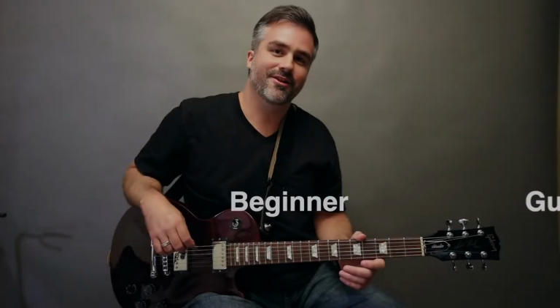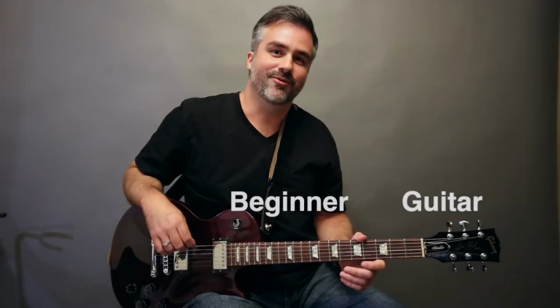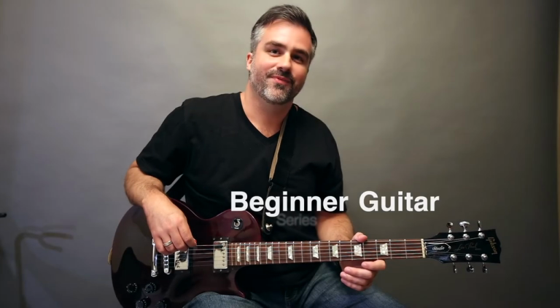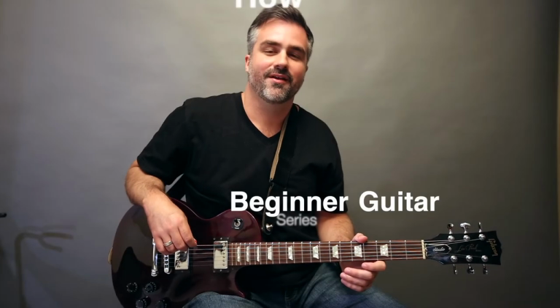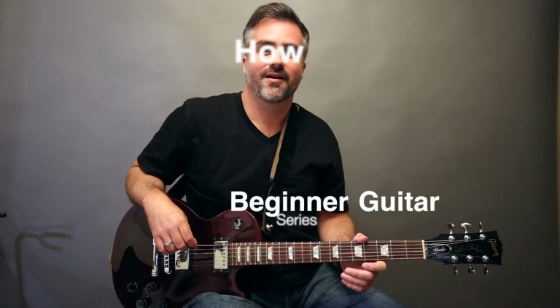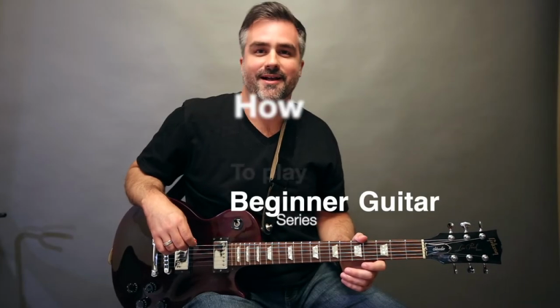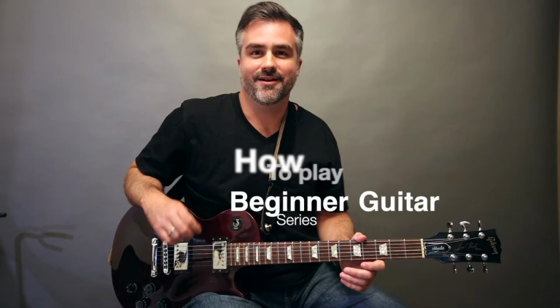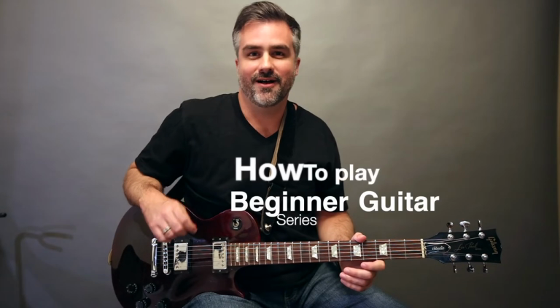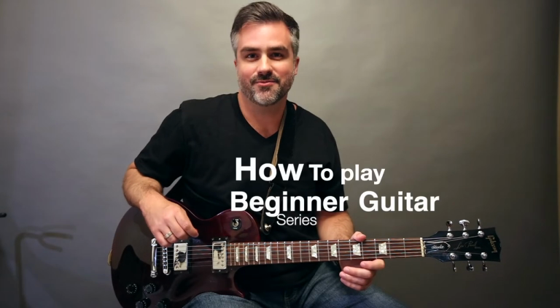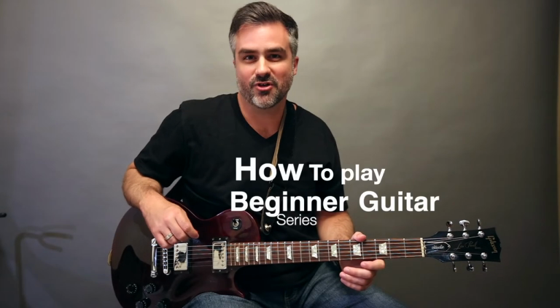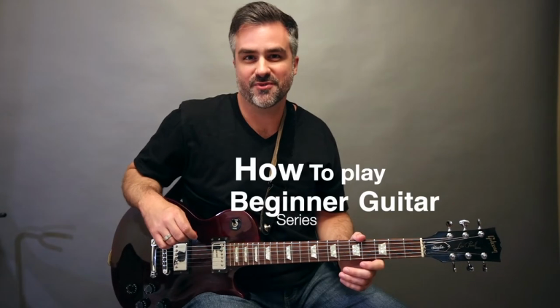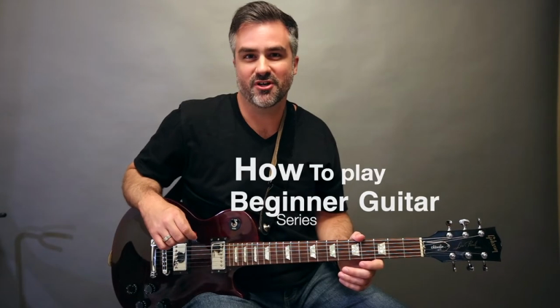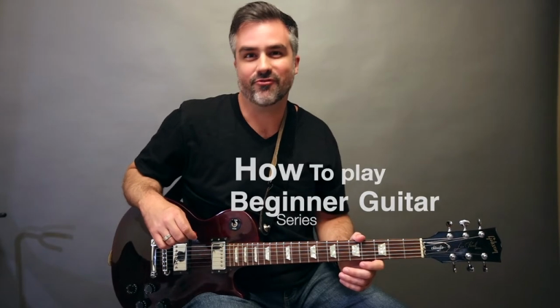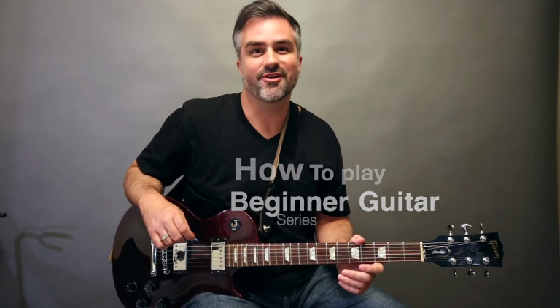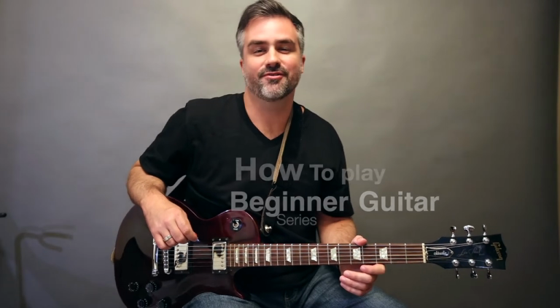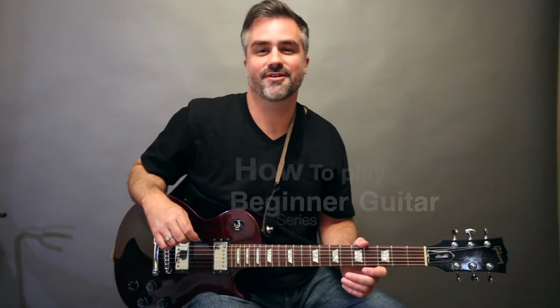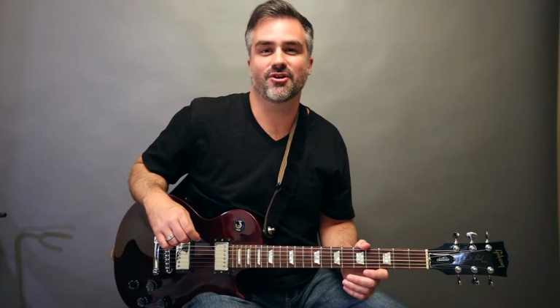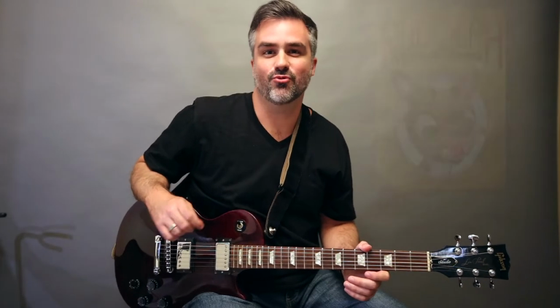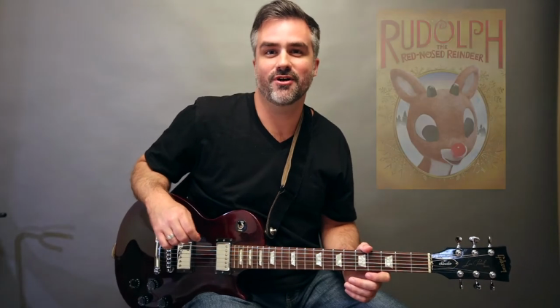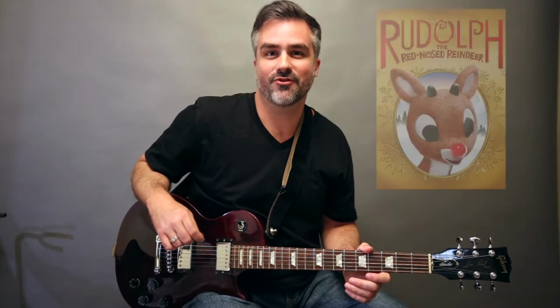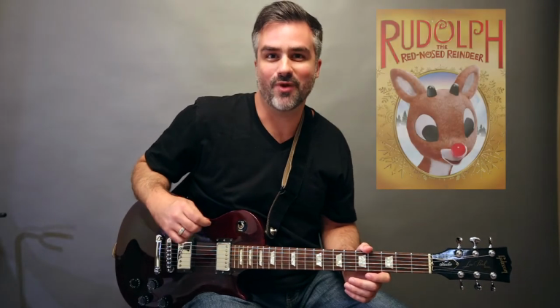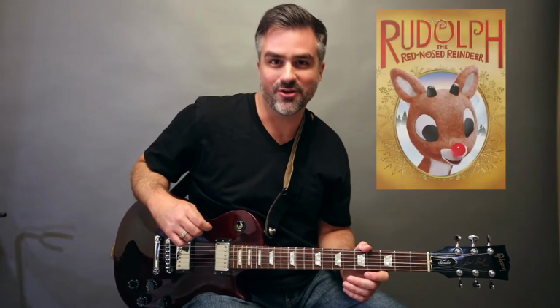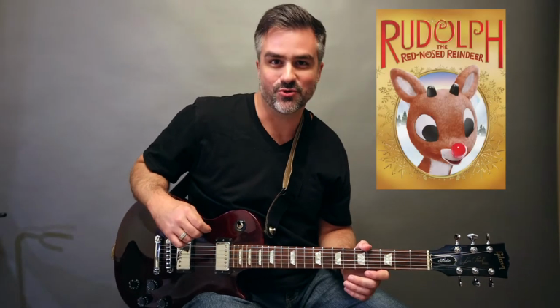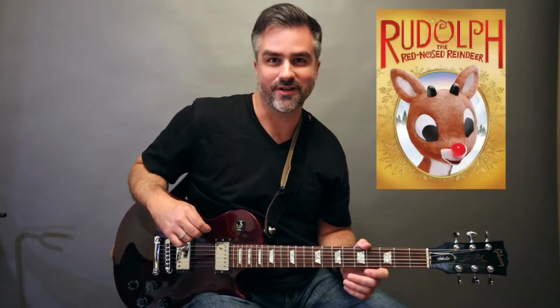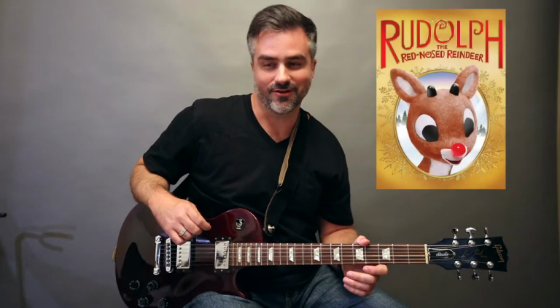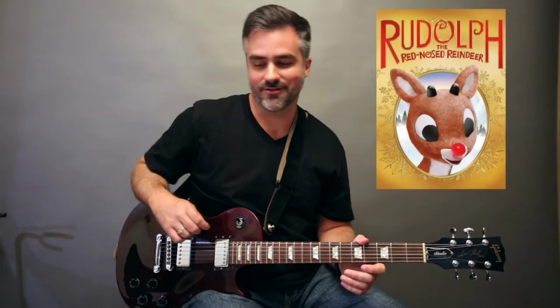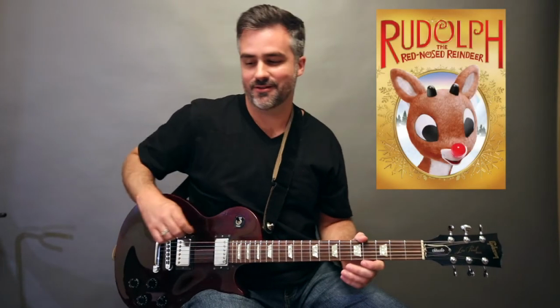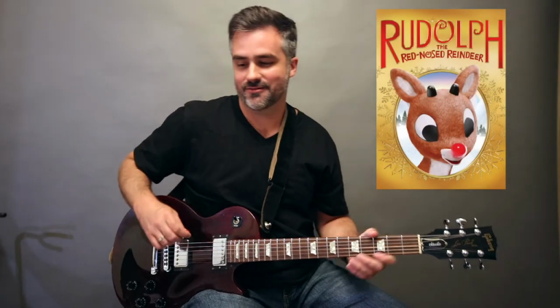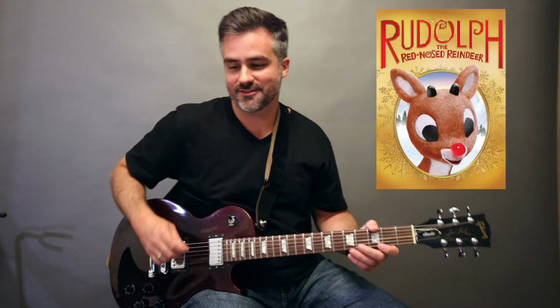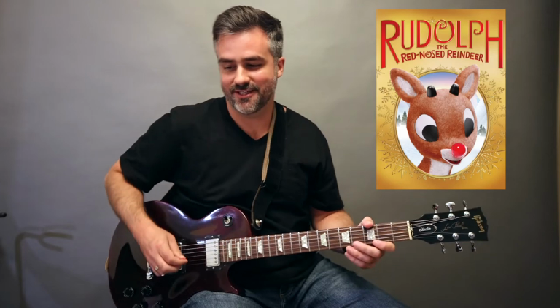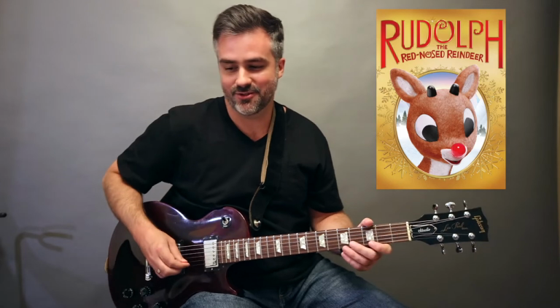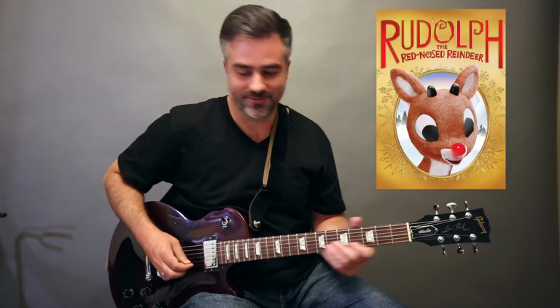Hello. I've got an awesome Christmas song for you. It's called Rudolph the Red-Nosed Reindeer. Let's get into it.